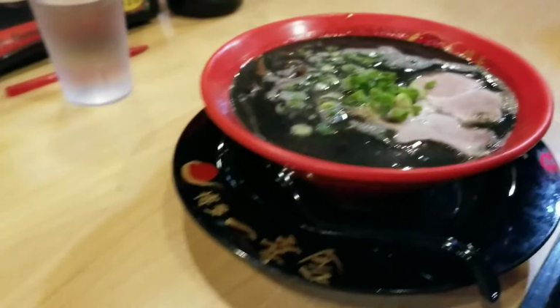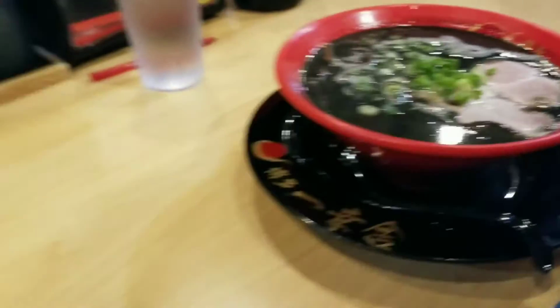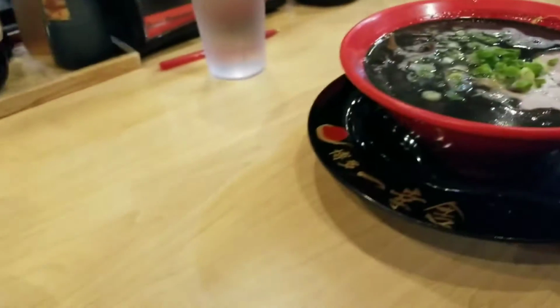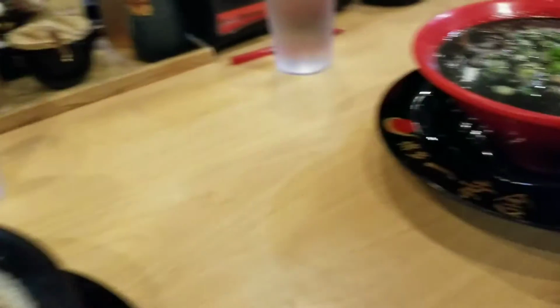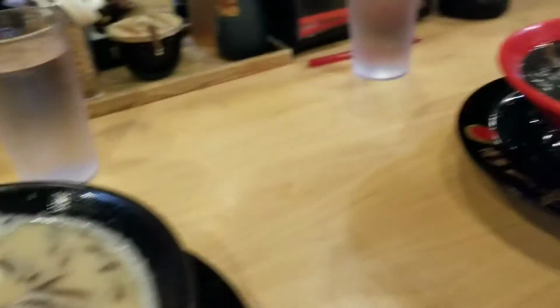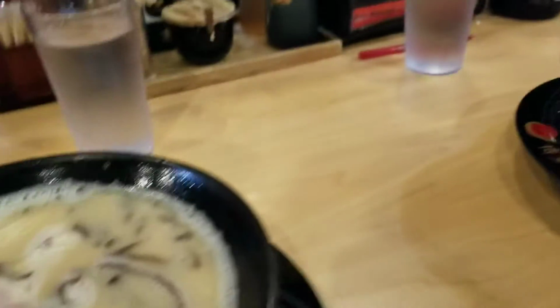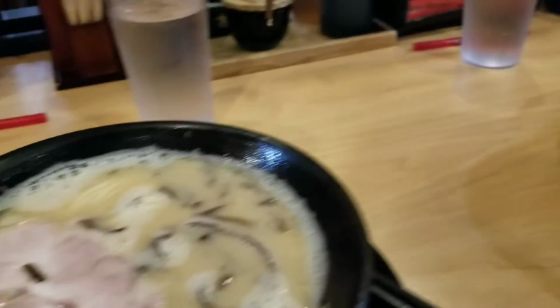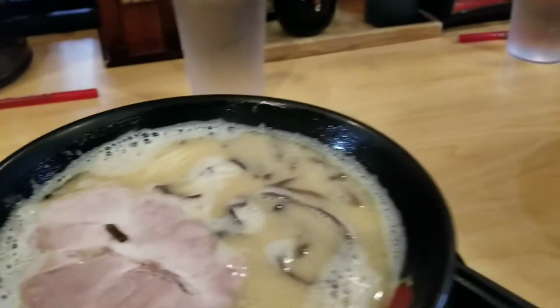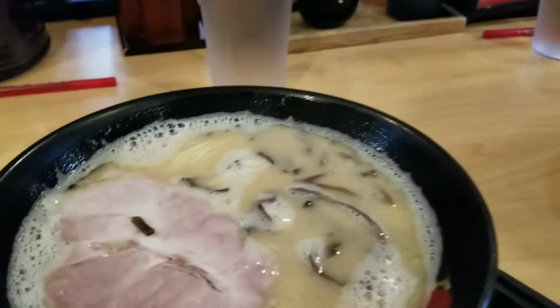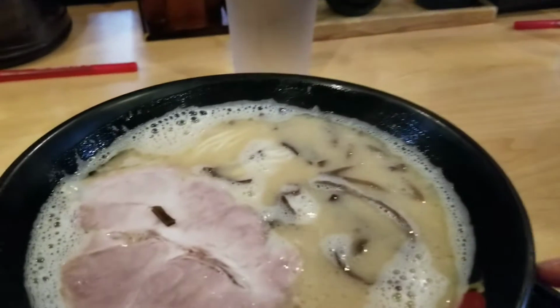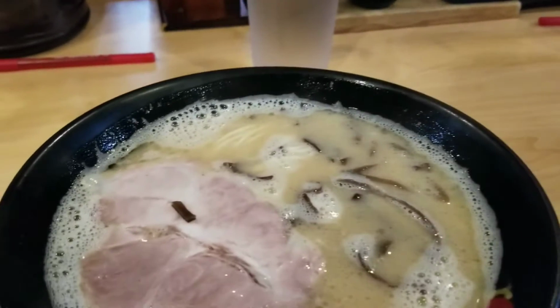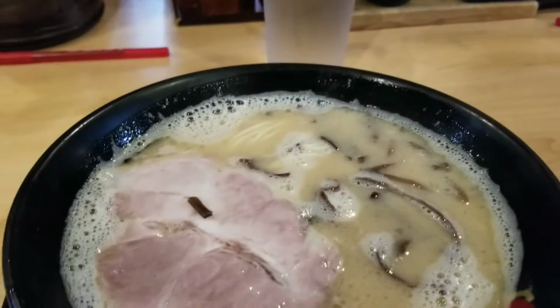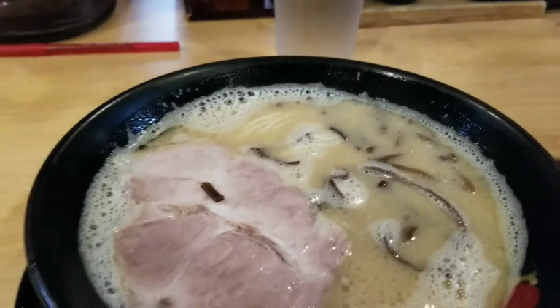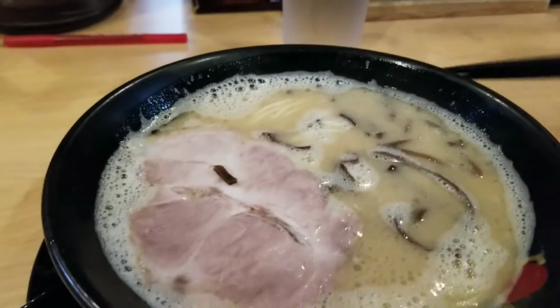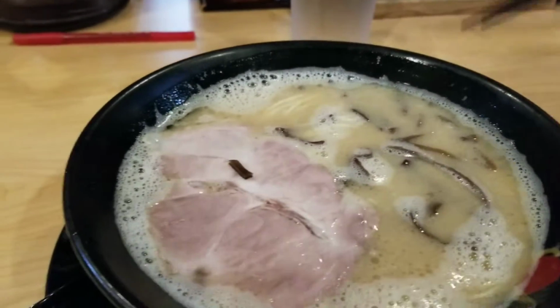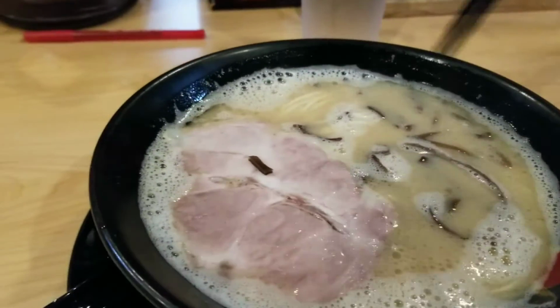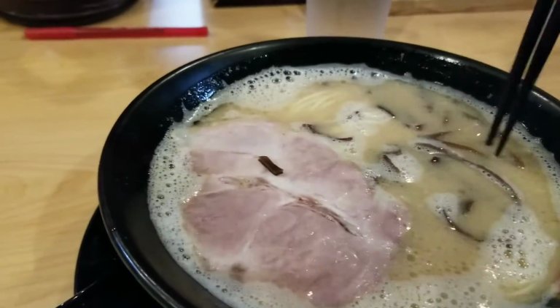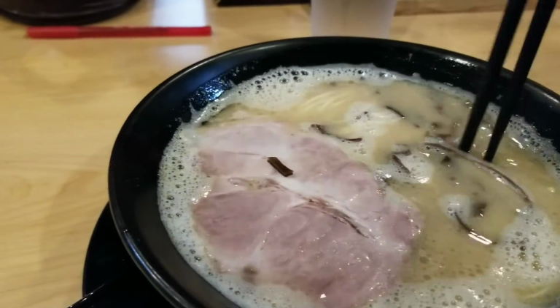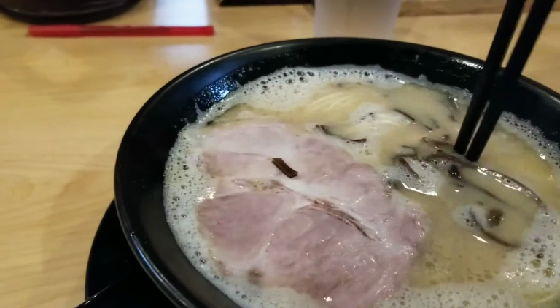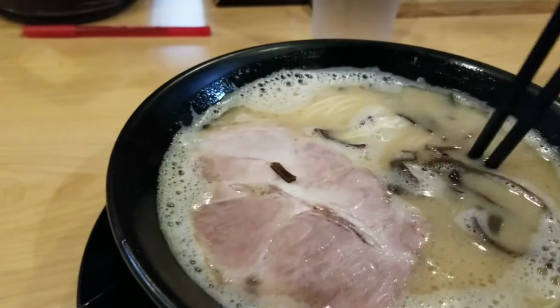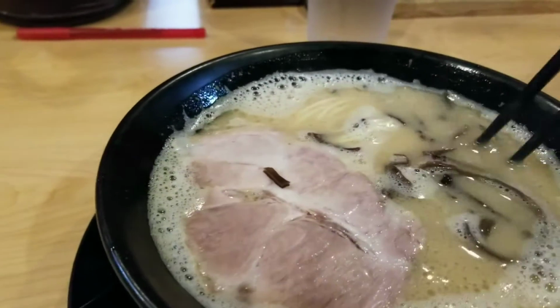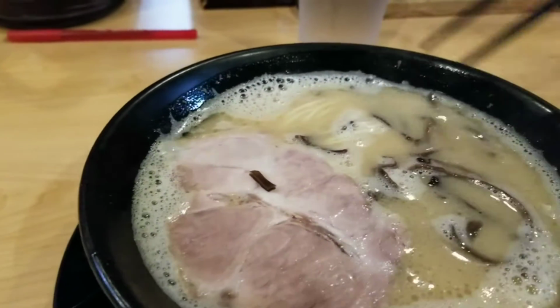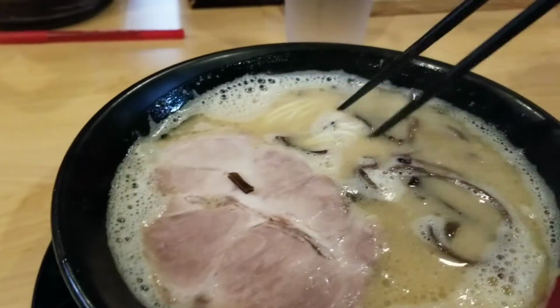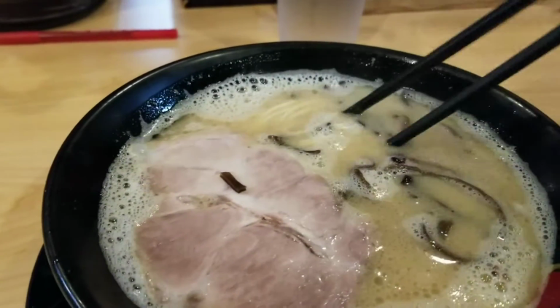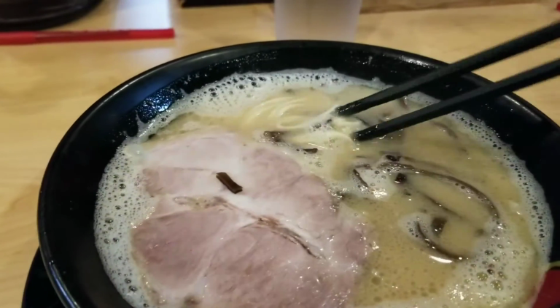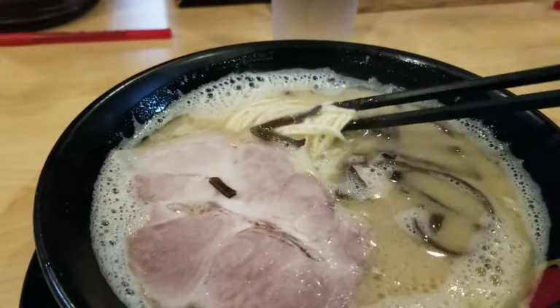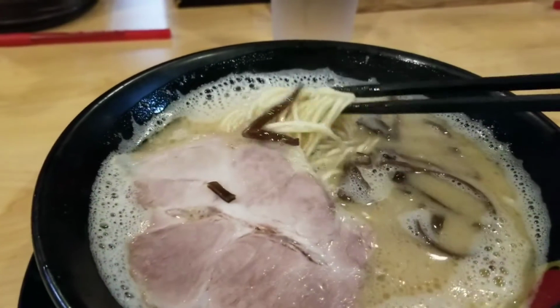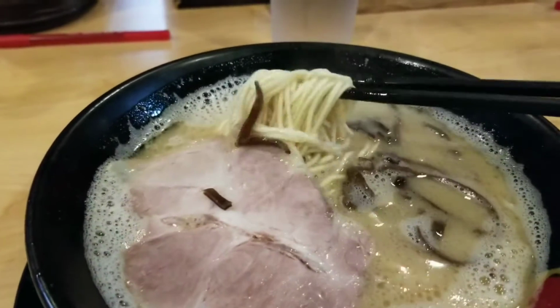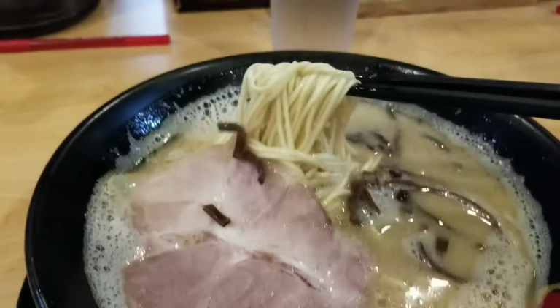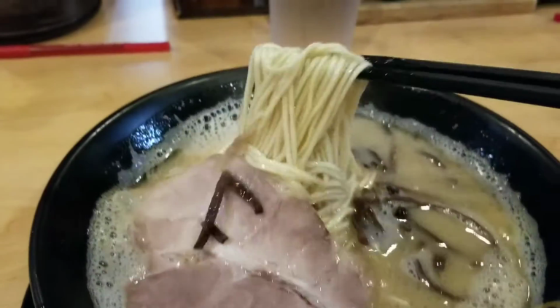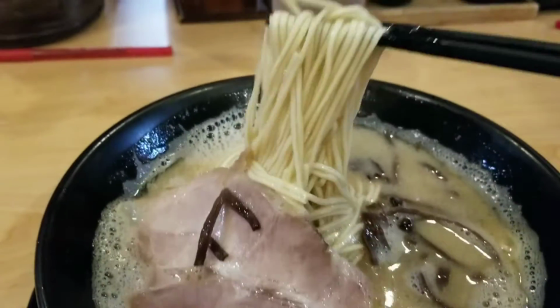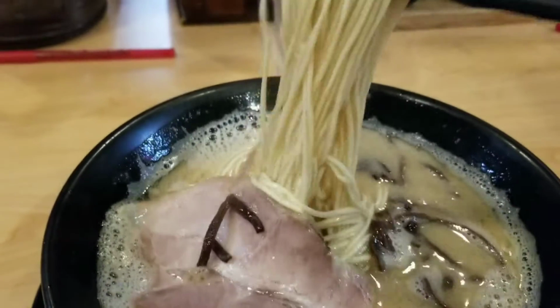Shall we do some food porn? Look at these noodles — they're so thin!